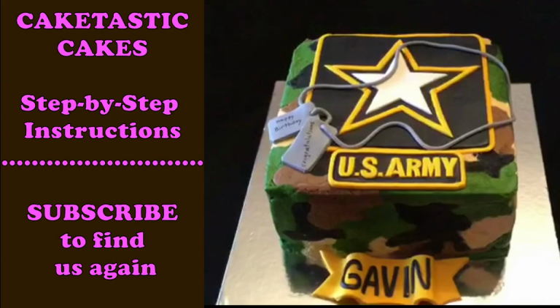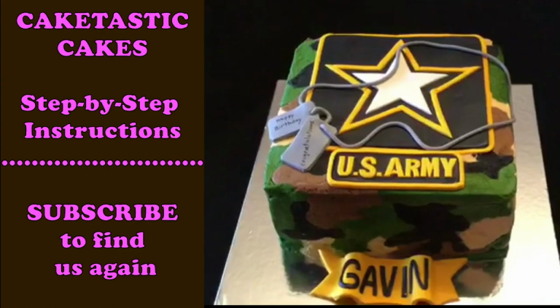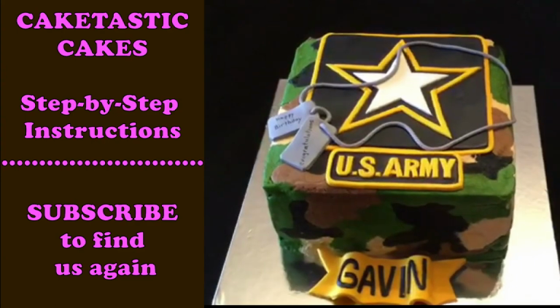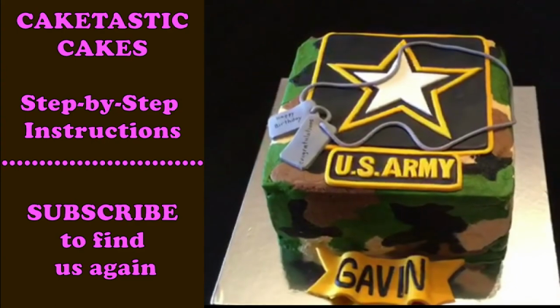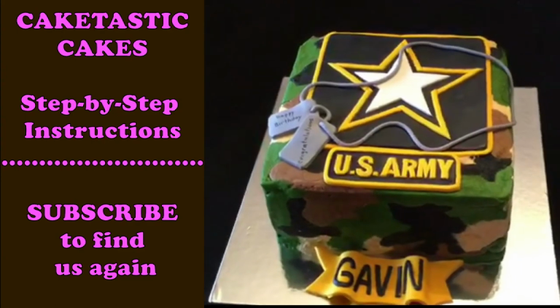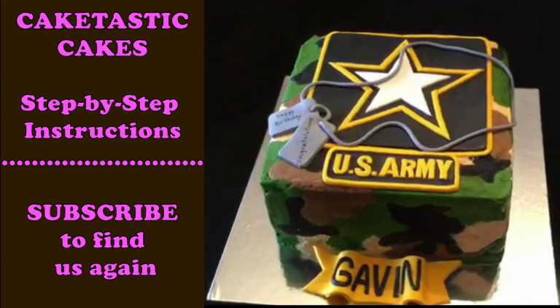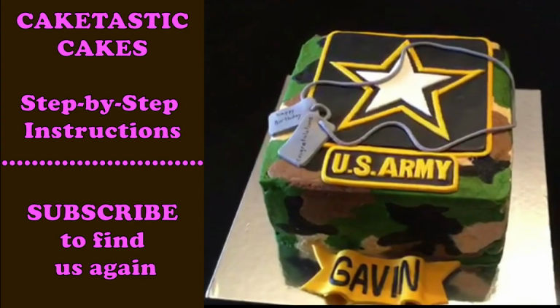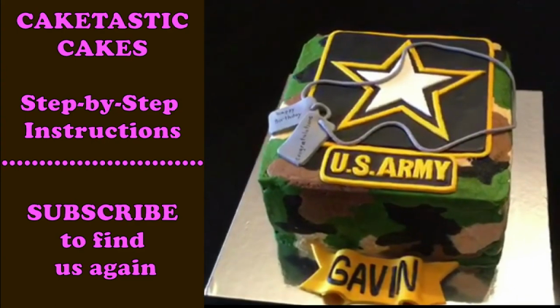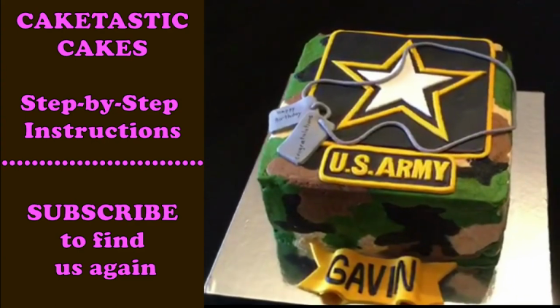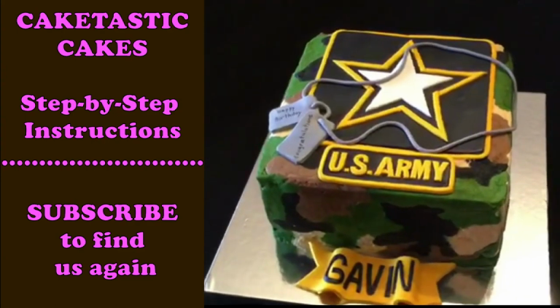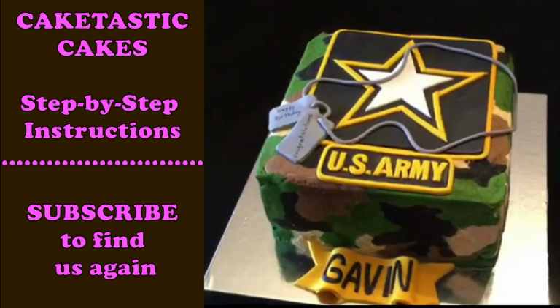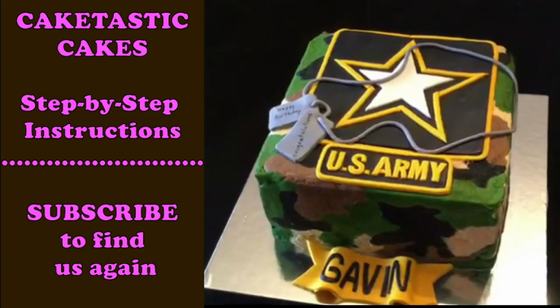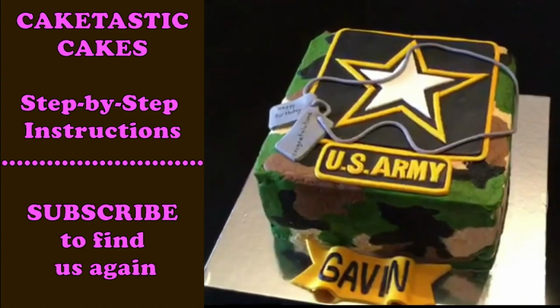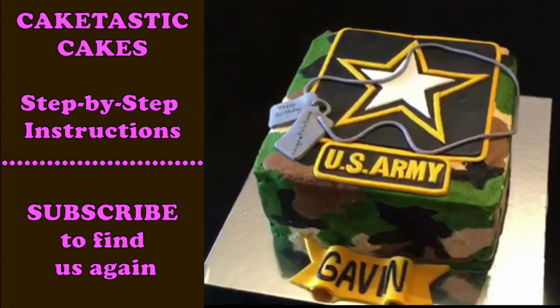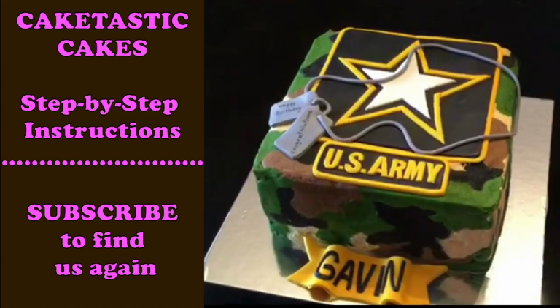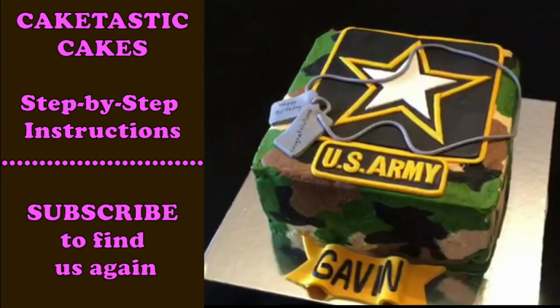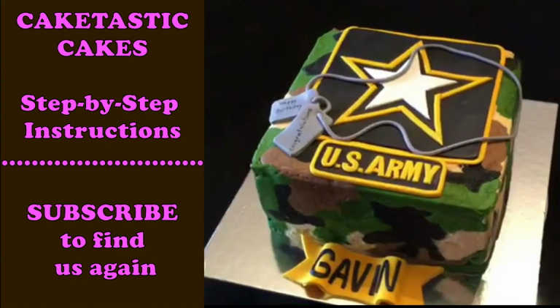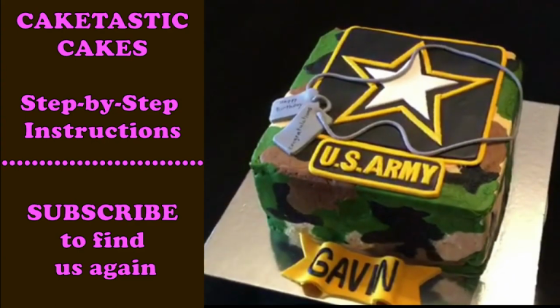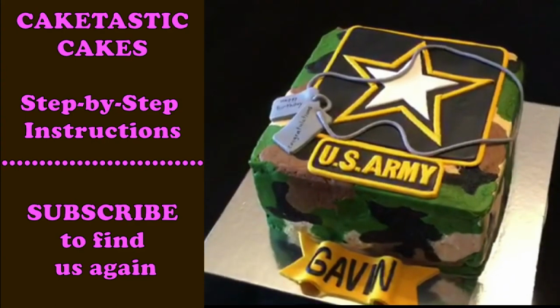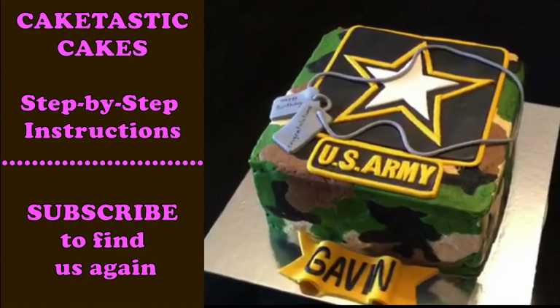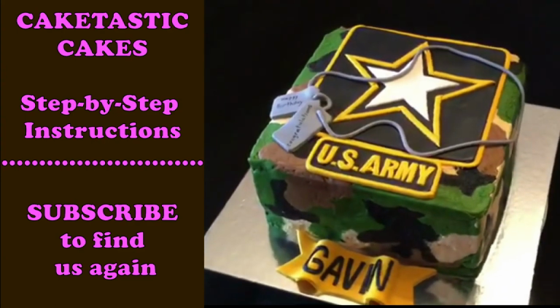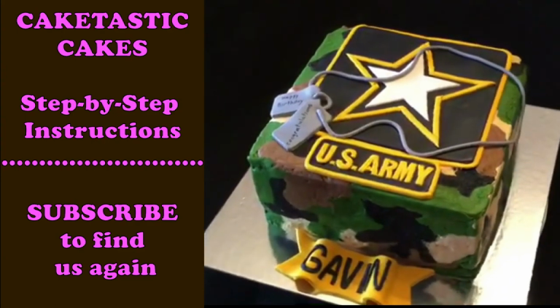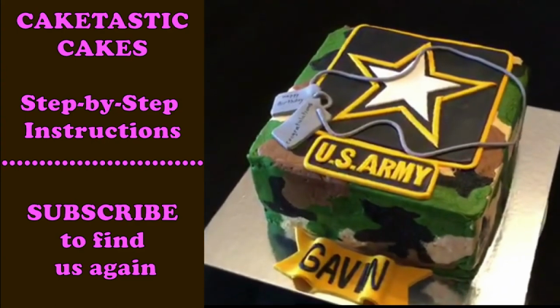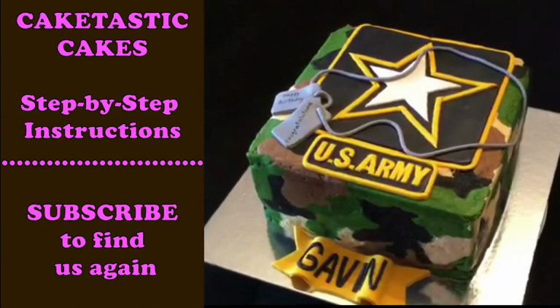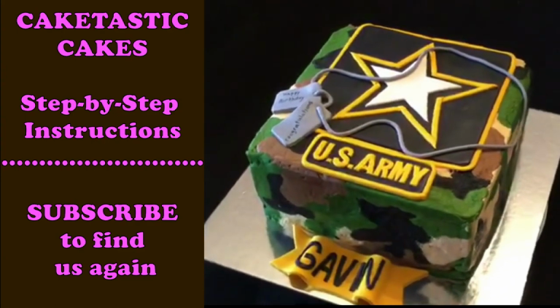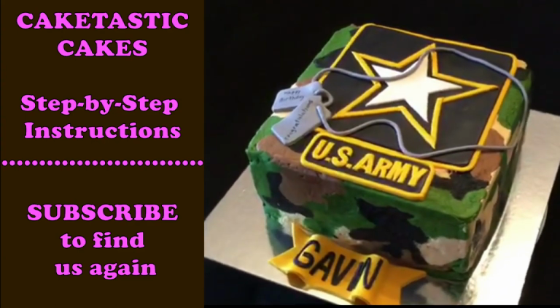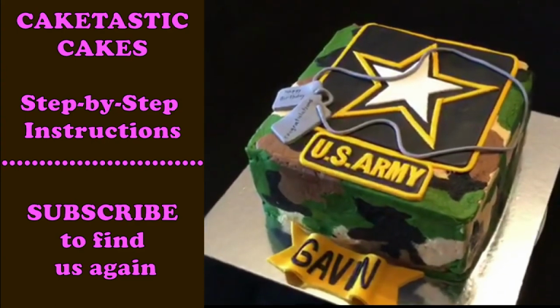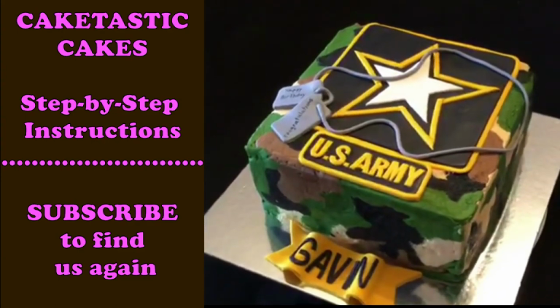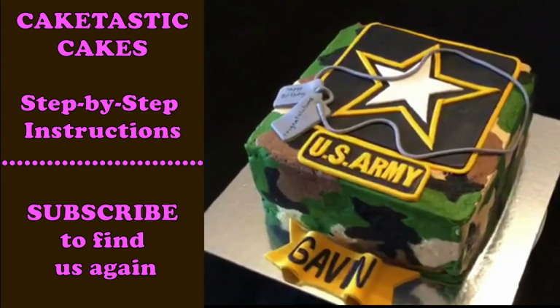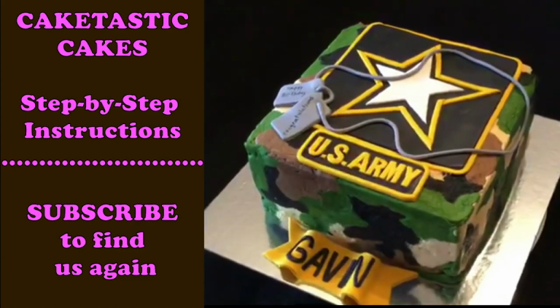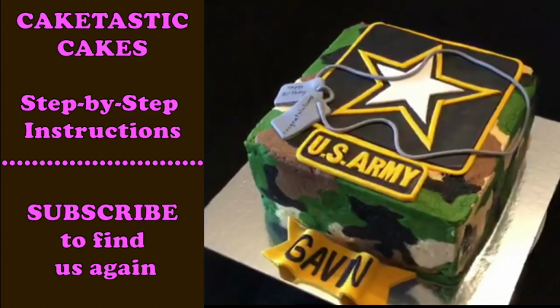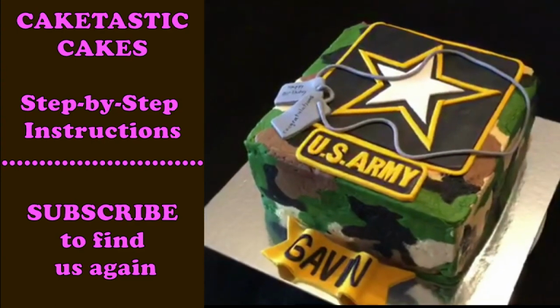Hi everybody! Welcome to Cake Test at Cakes. We're going to make a buttercream icing camo cake today. Are you ready?